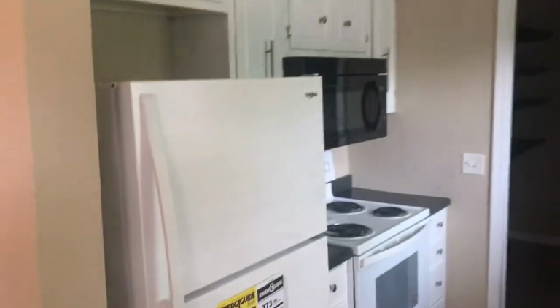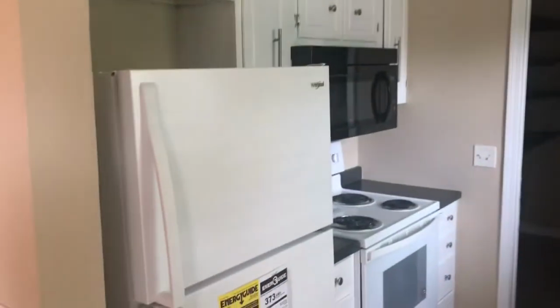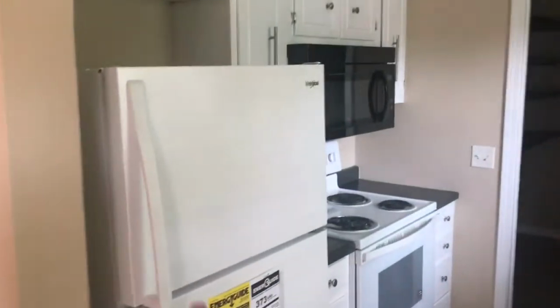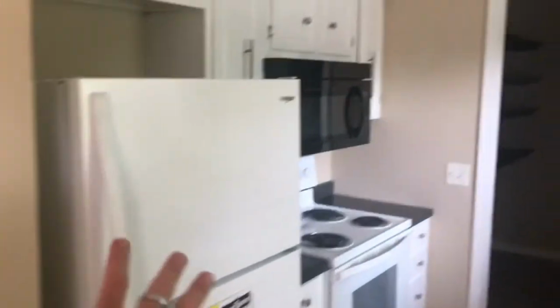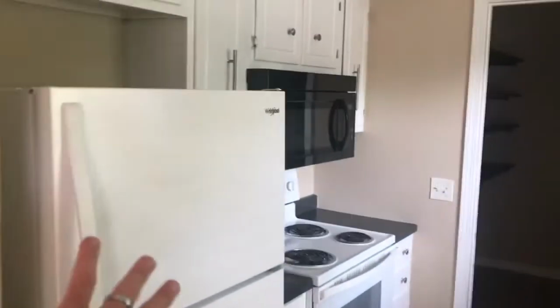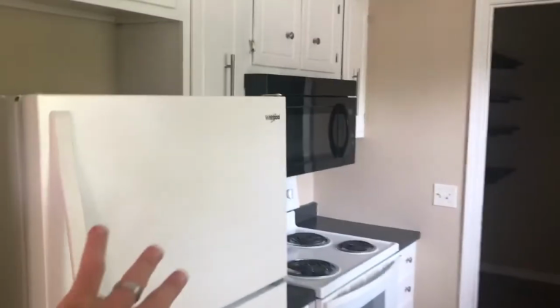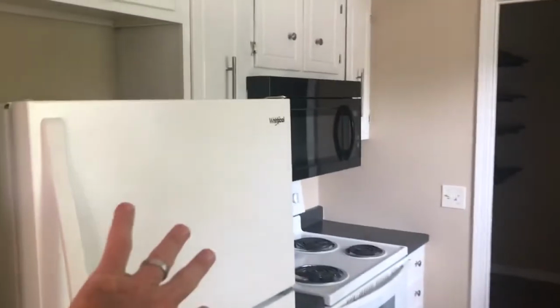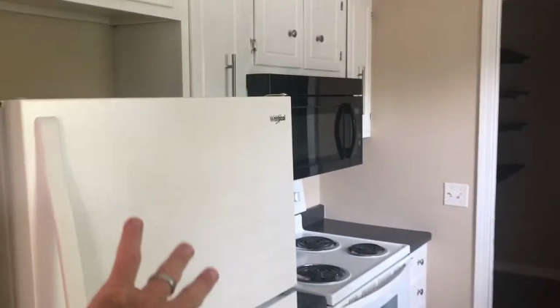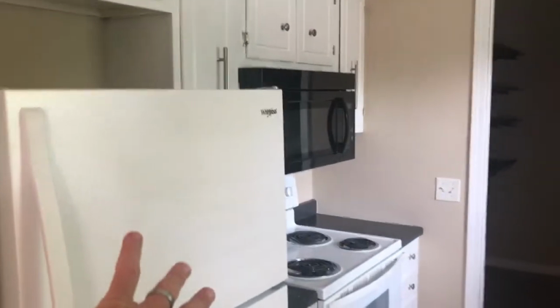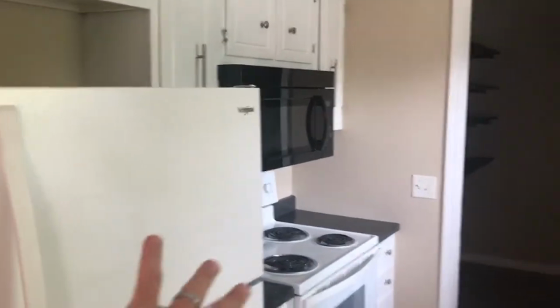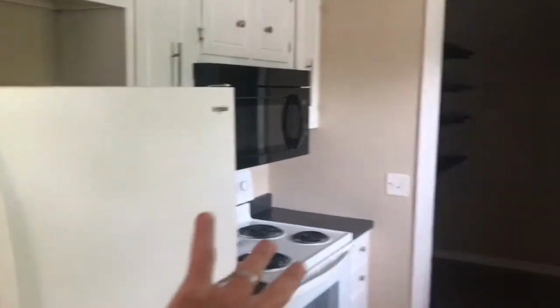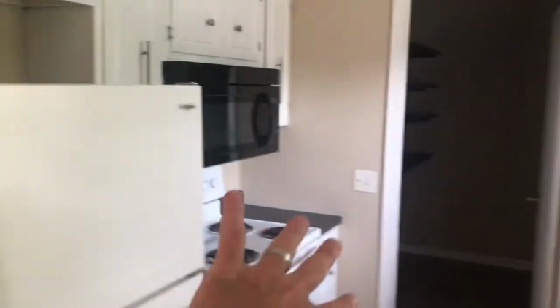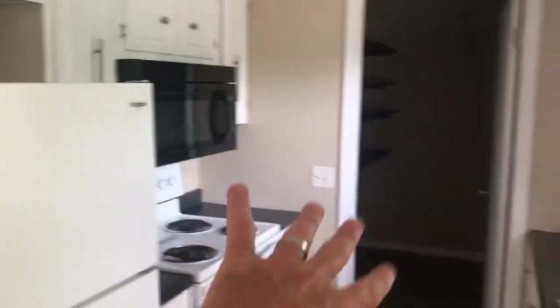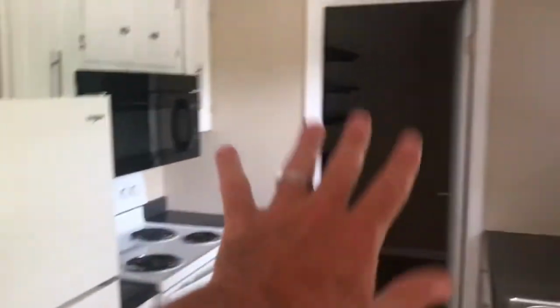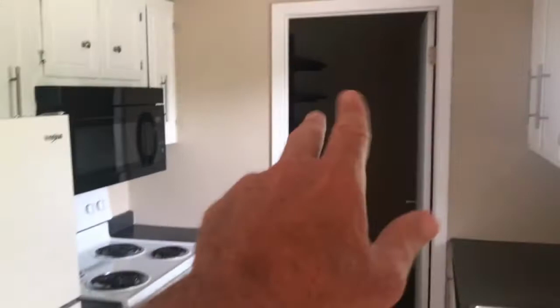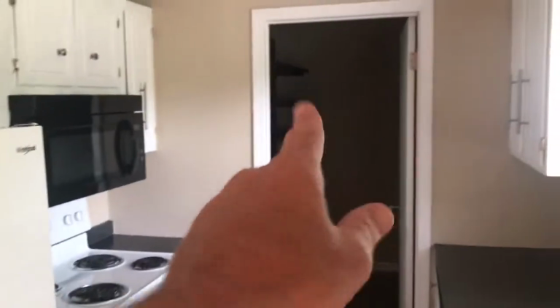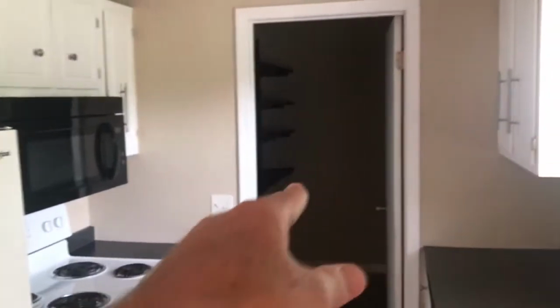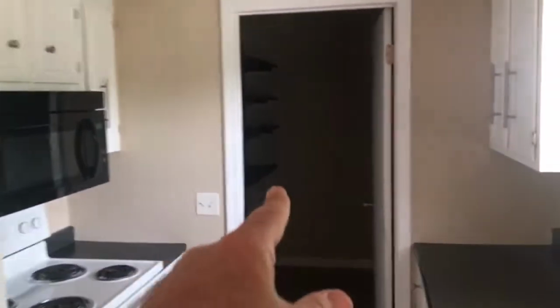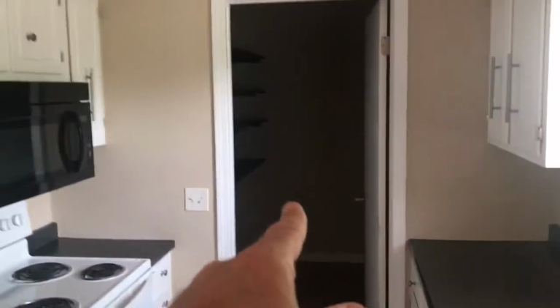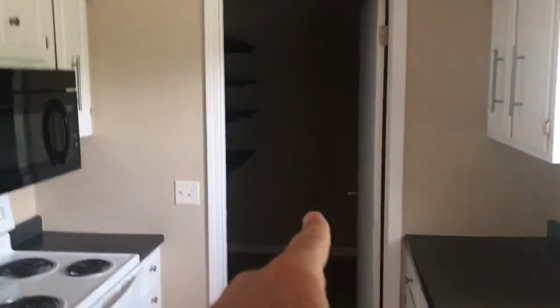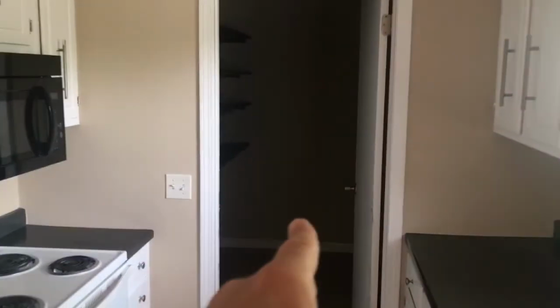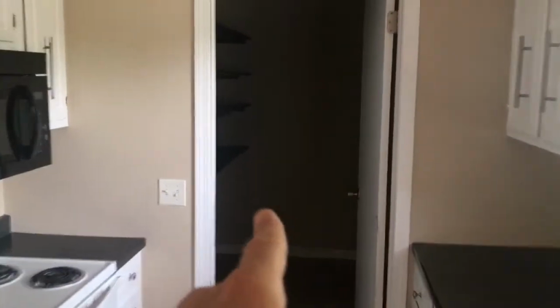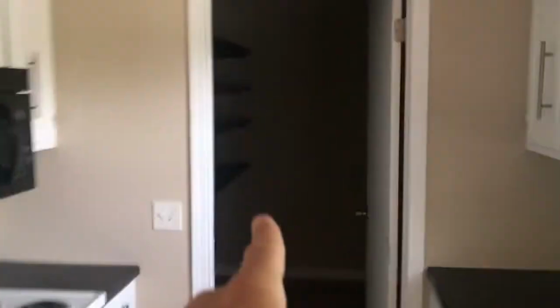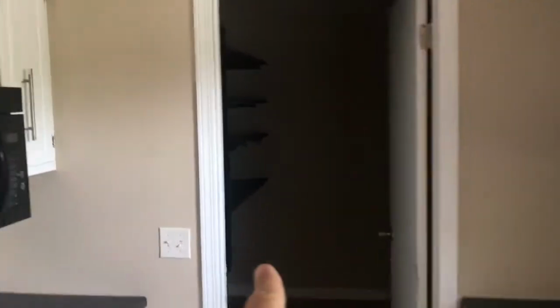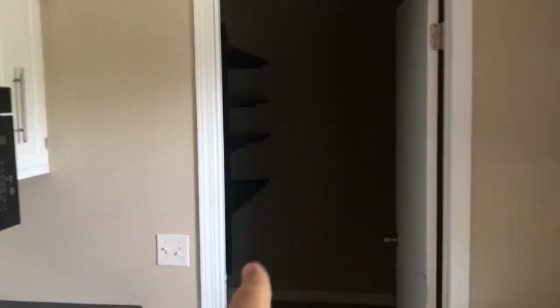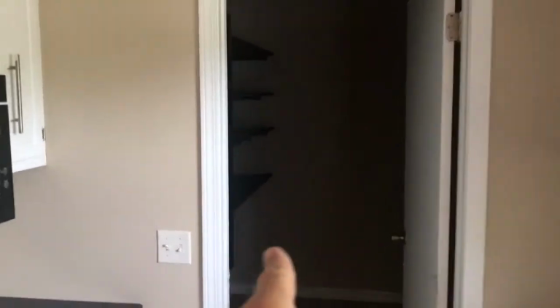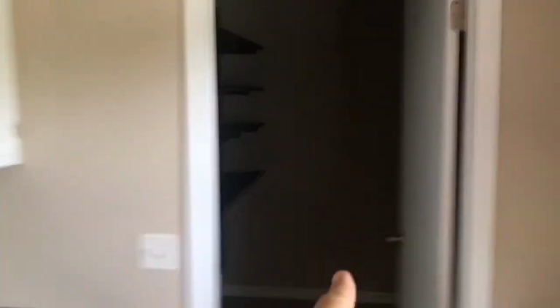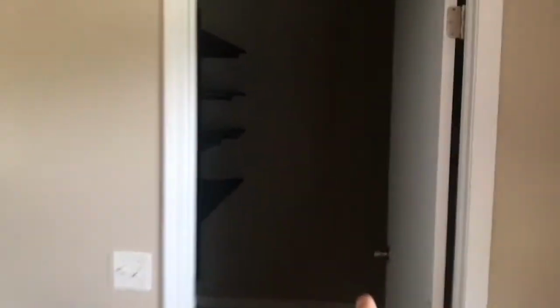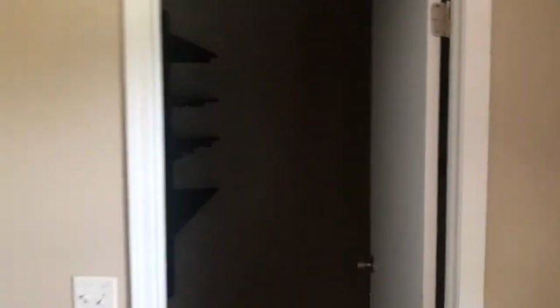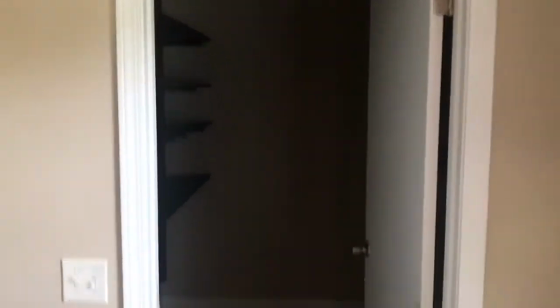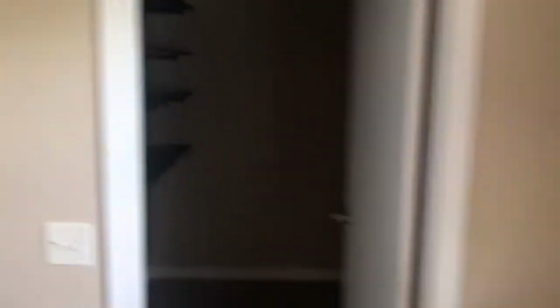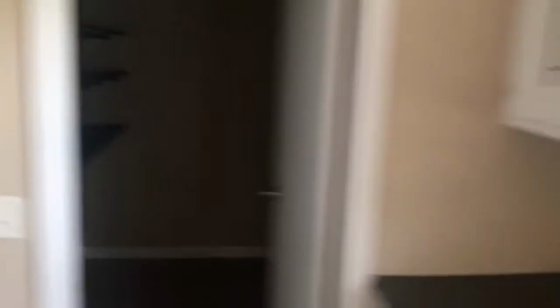We did put new appliances in. Got a nice washer, dryer room — utility room back there.